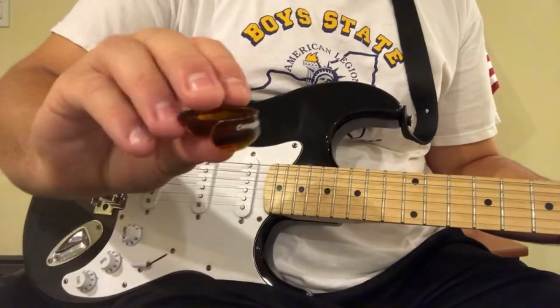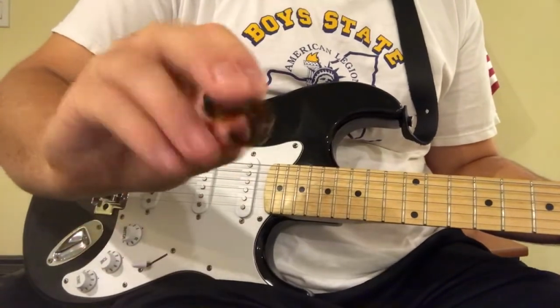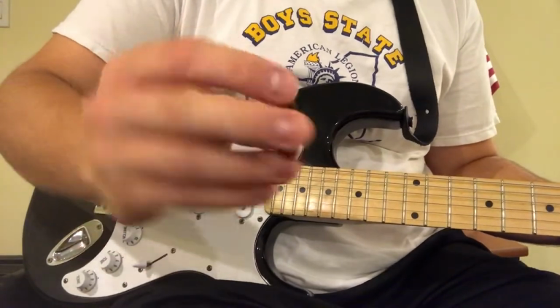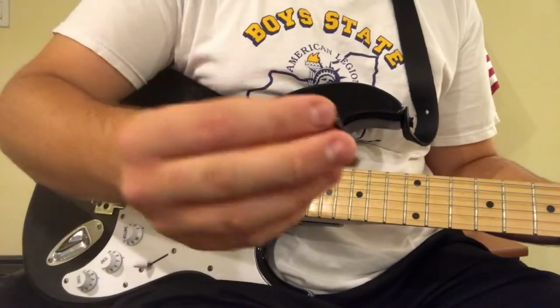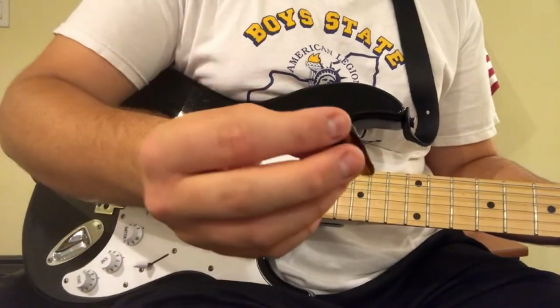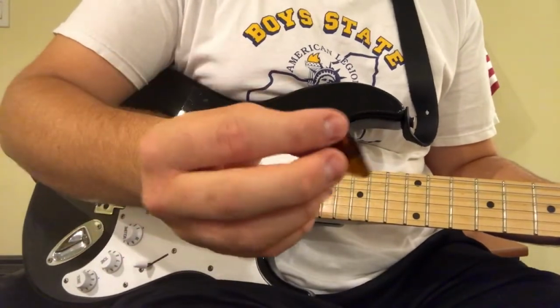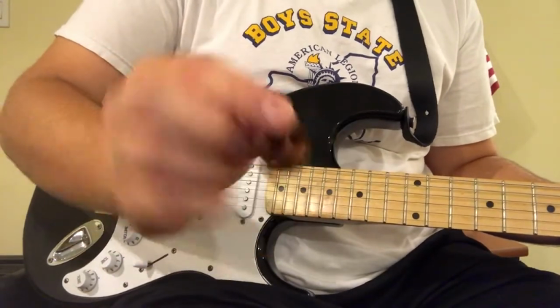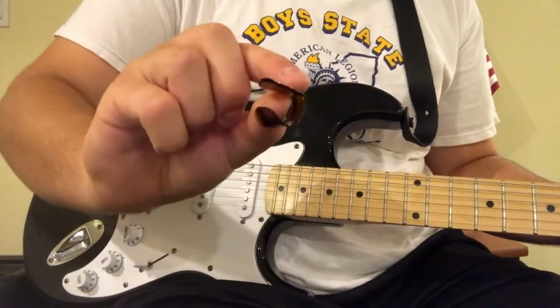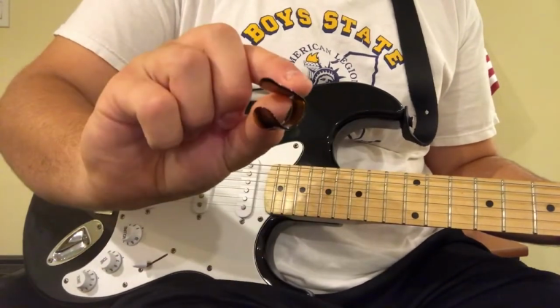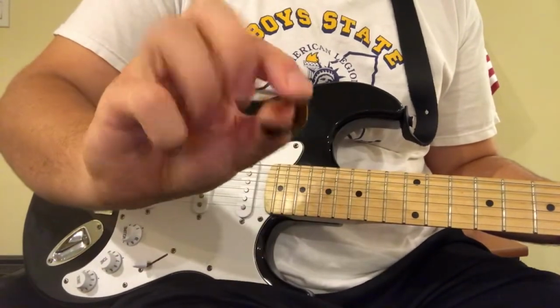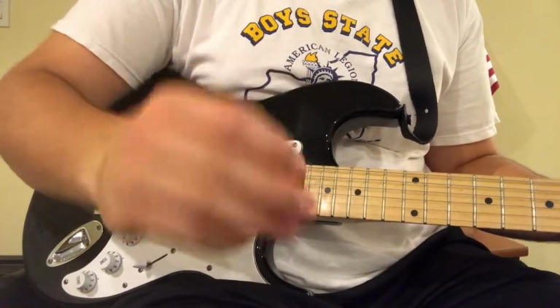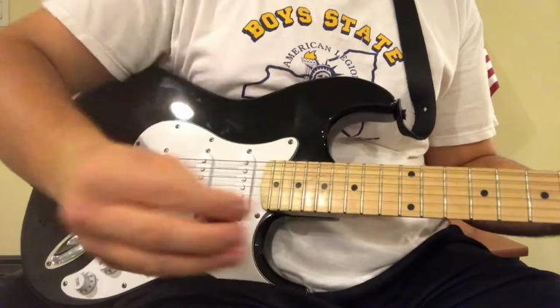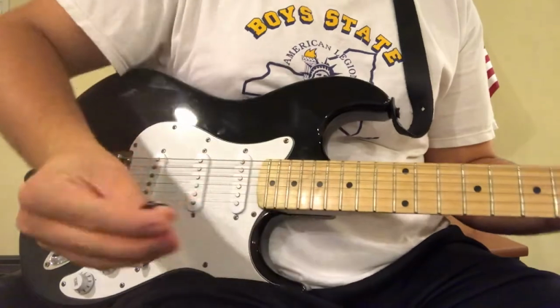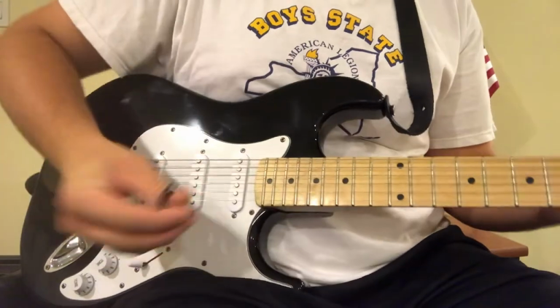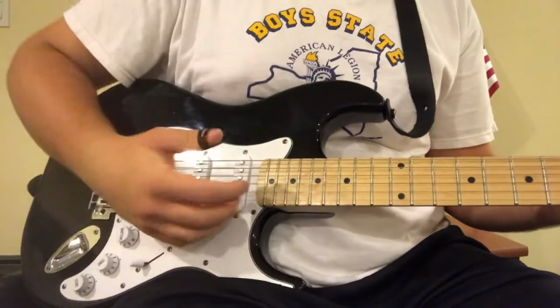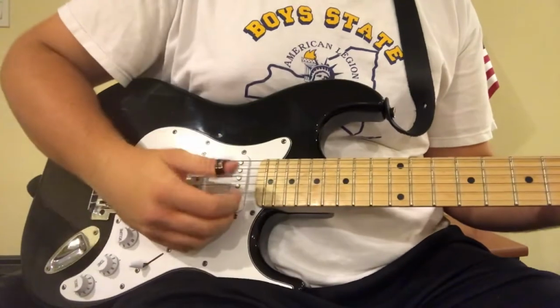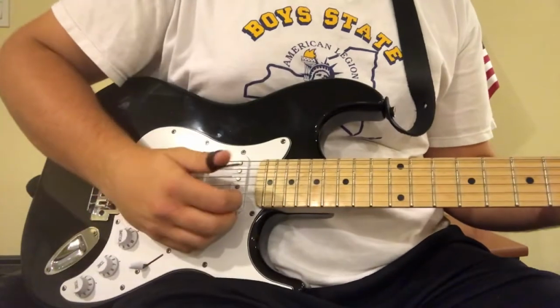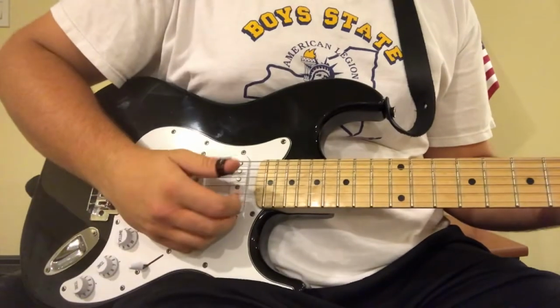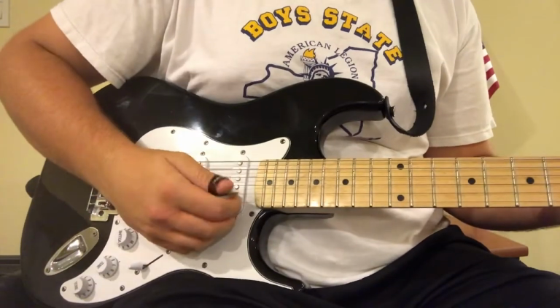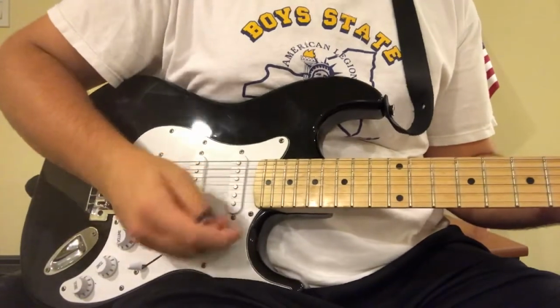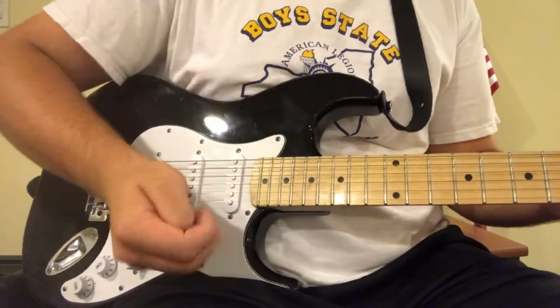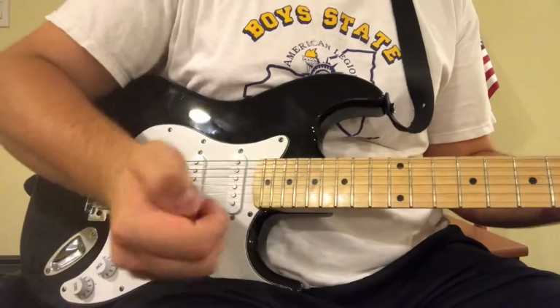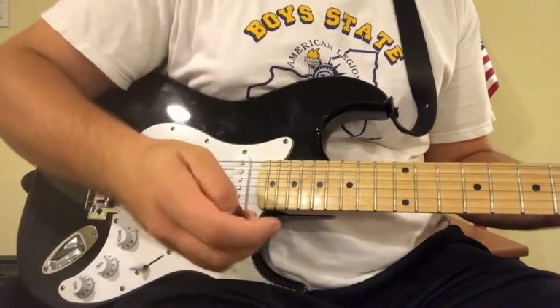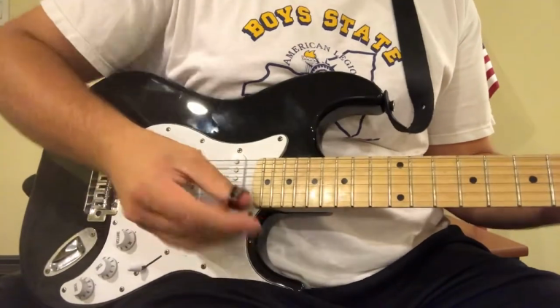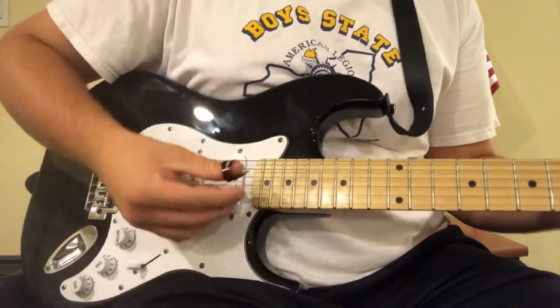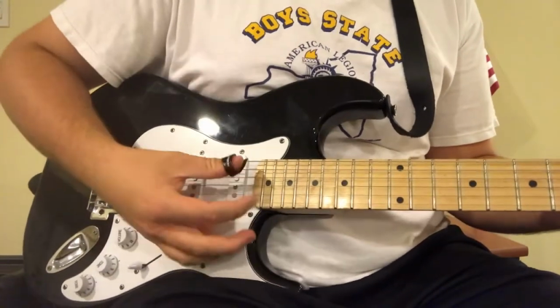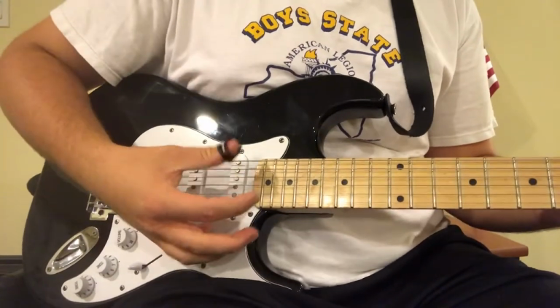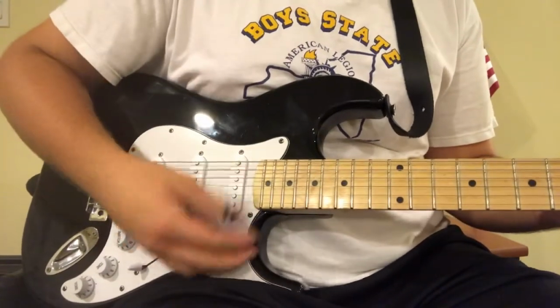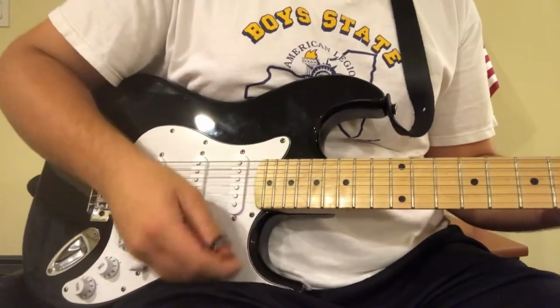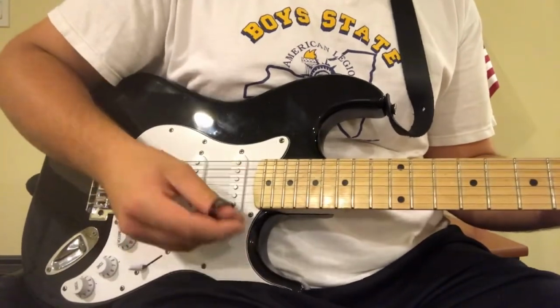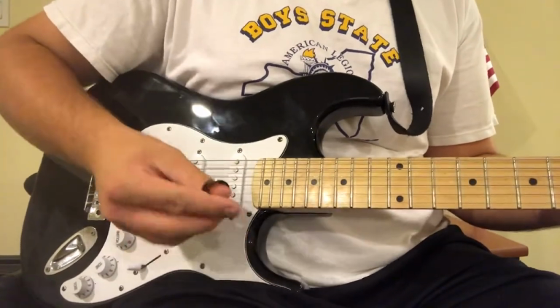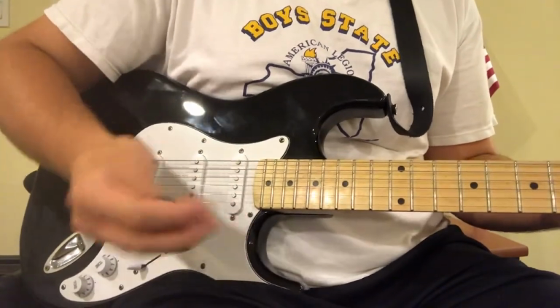Thumb pick. You're playing country now. Nope, not gonna use that either. It's weird.